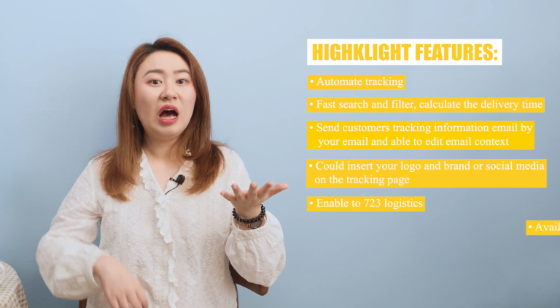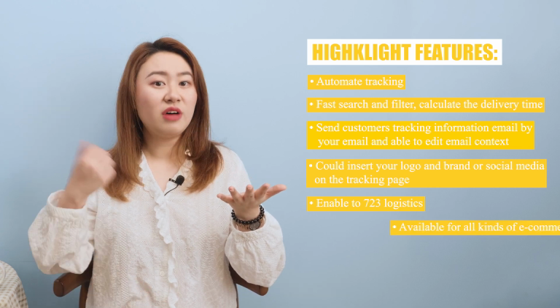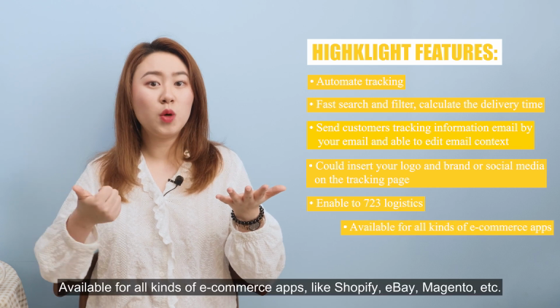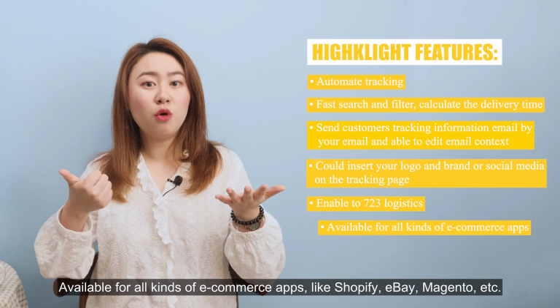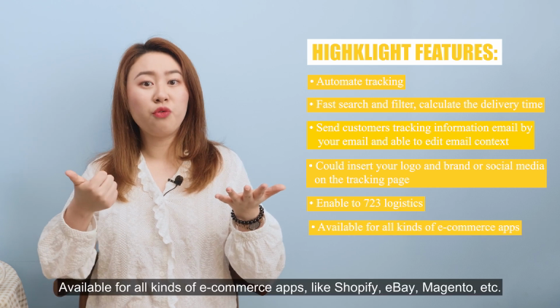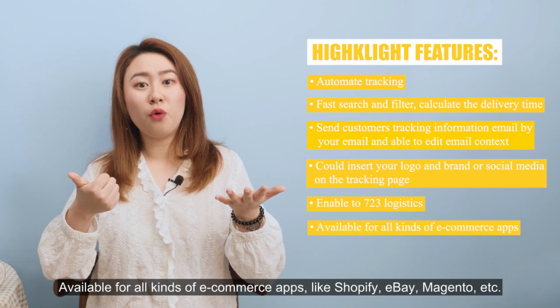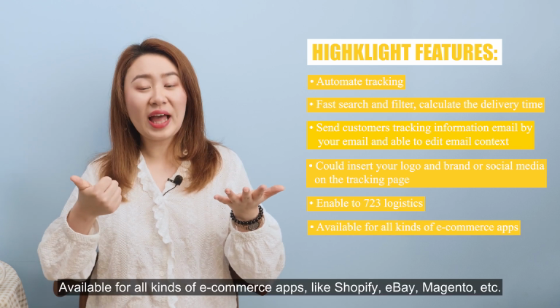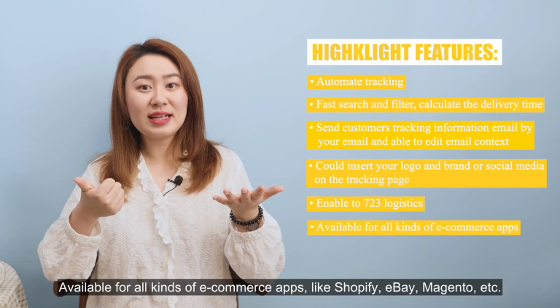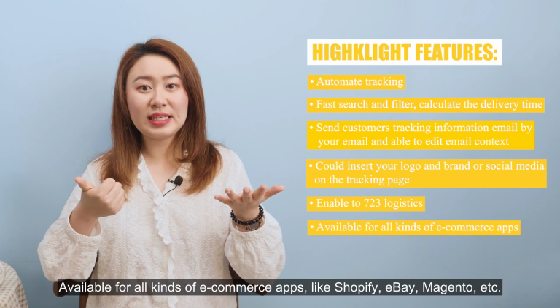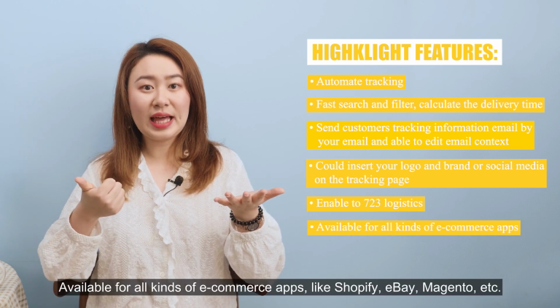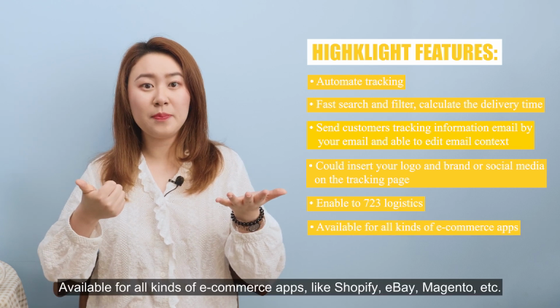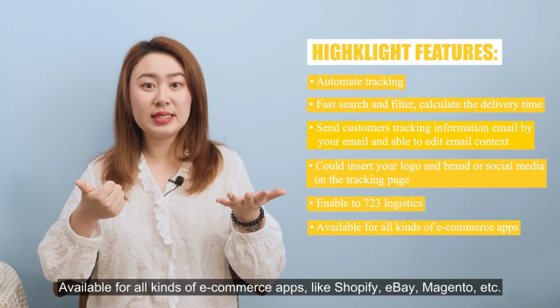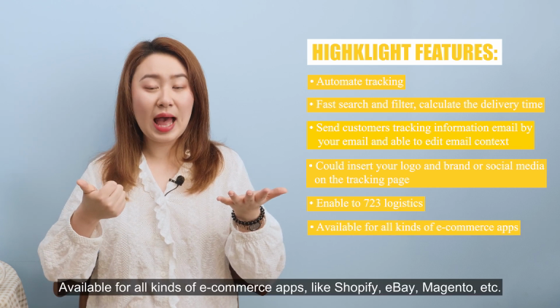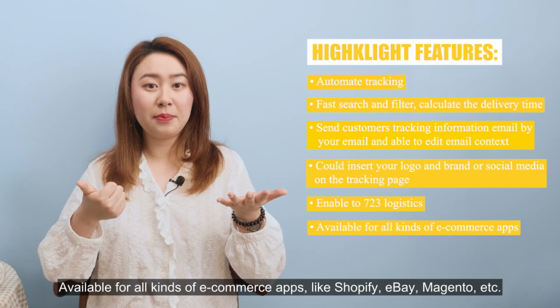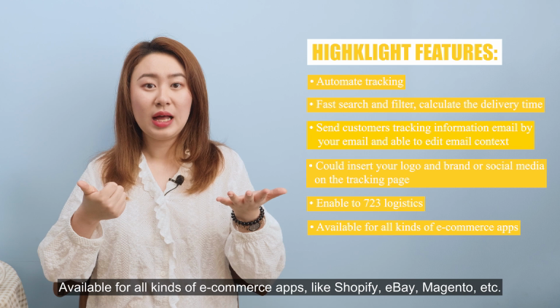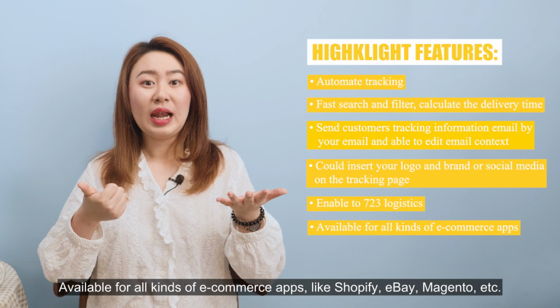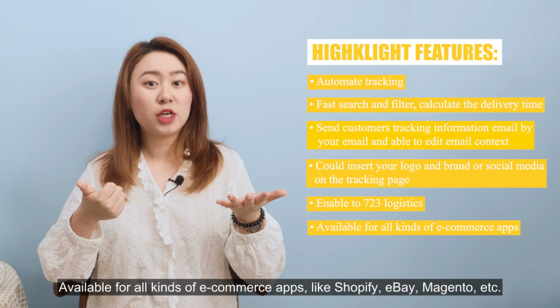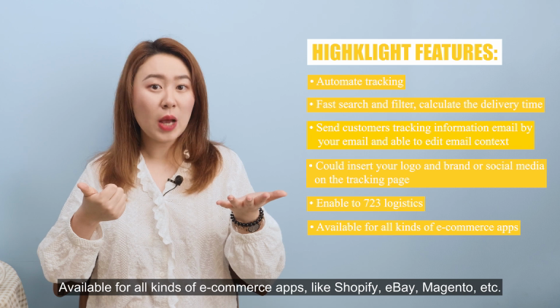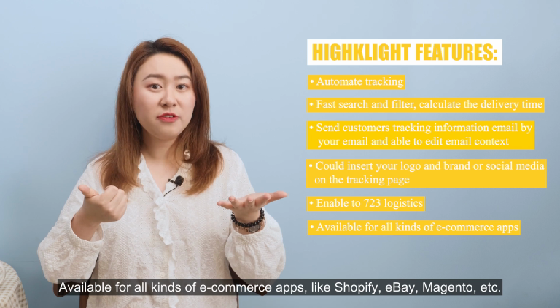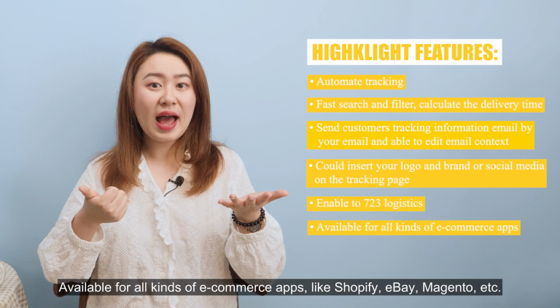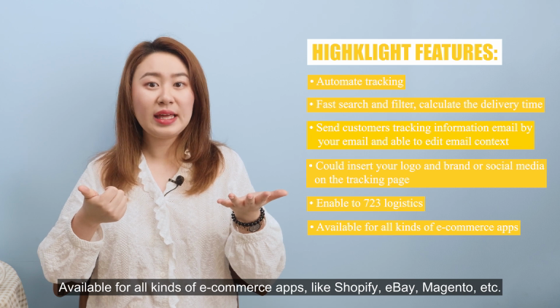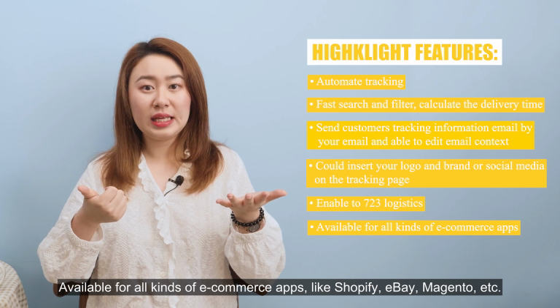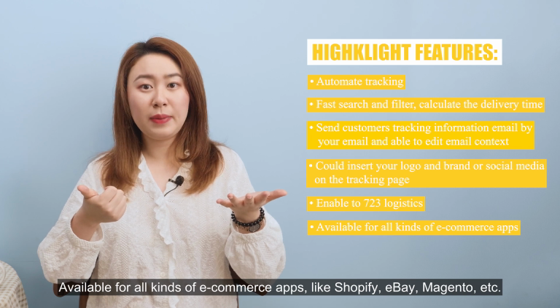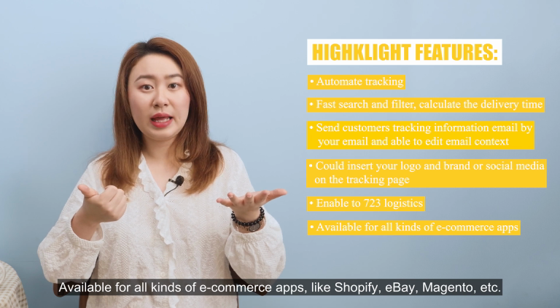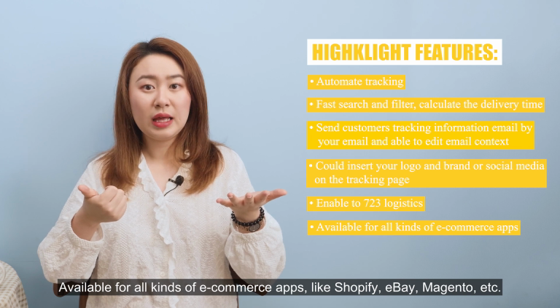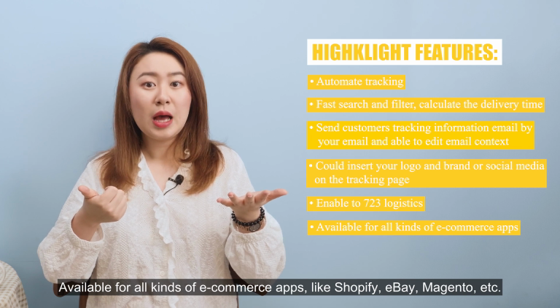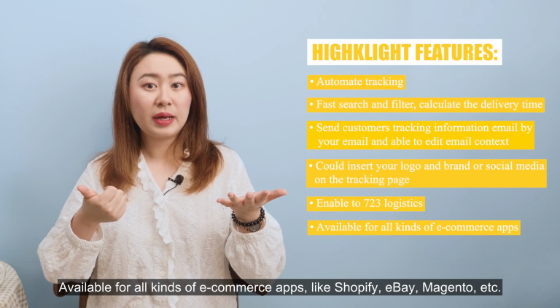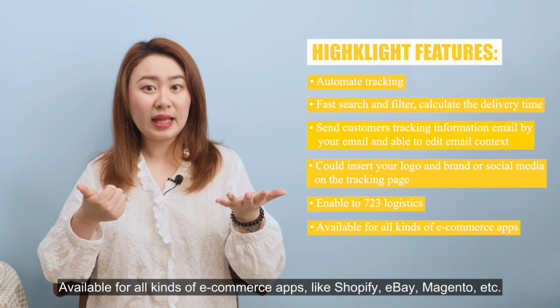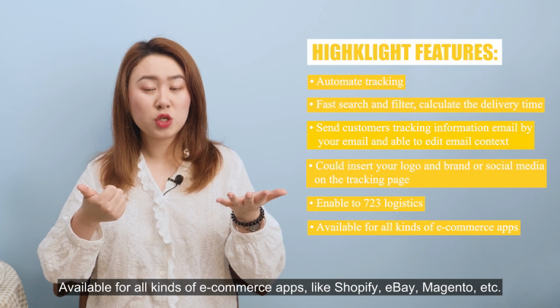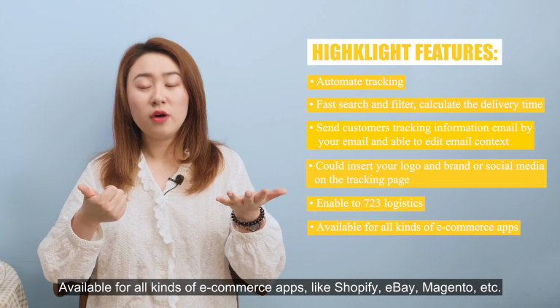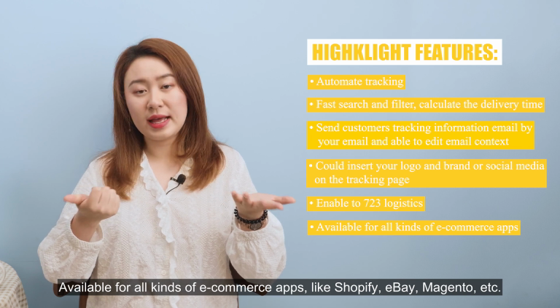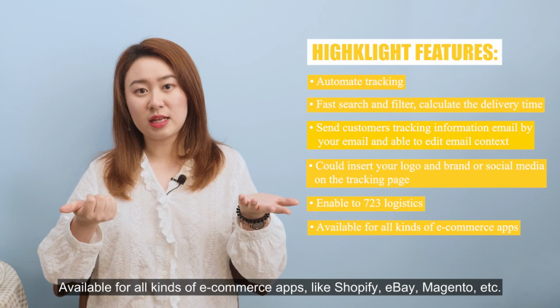Aftership is available for all kinds of e-commerce platforms like Shopify, eBay, Magento, and more.